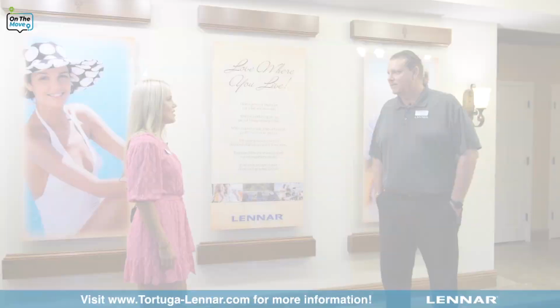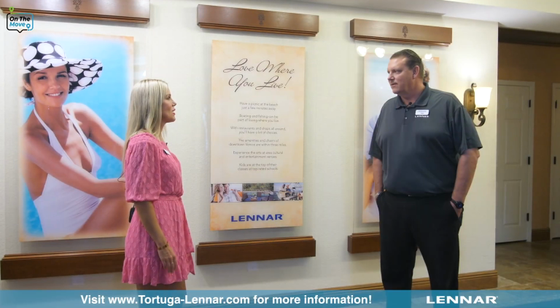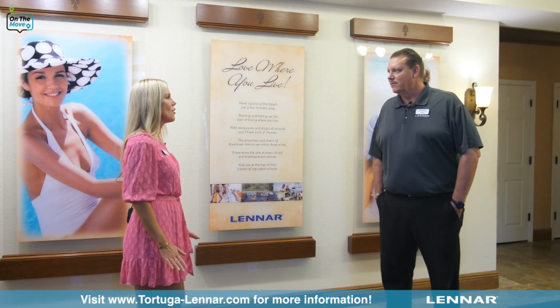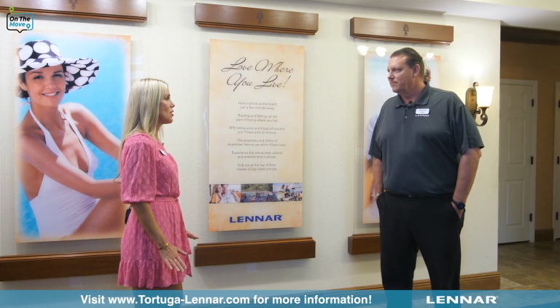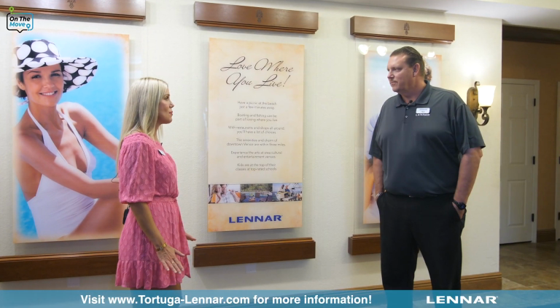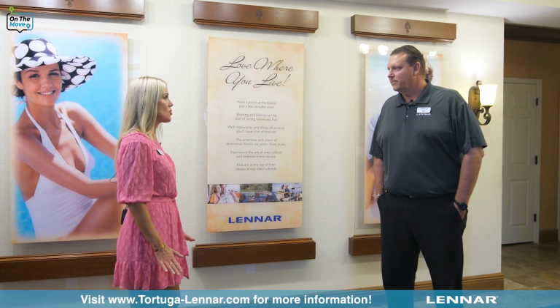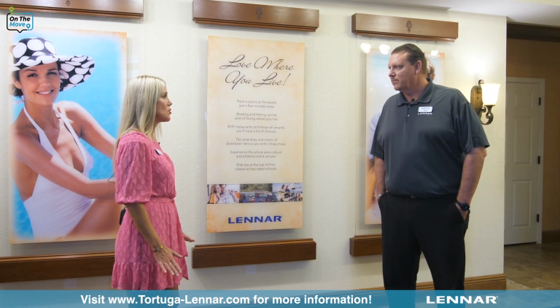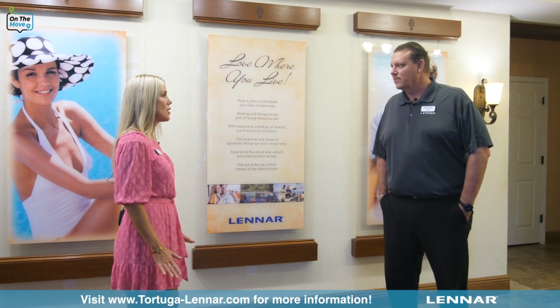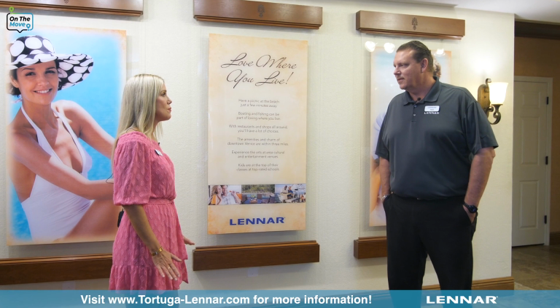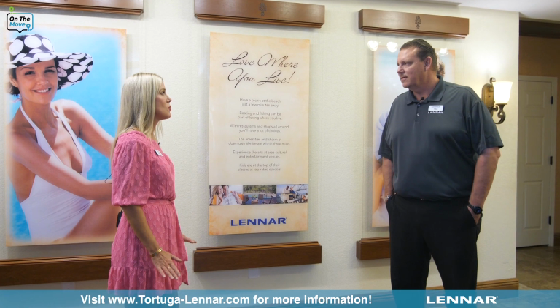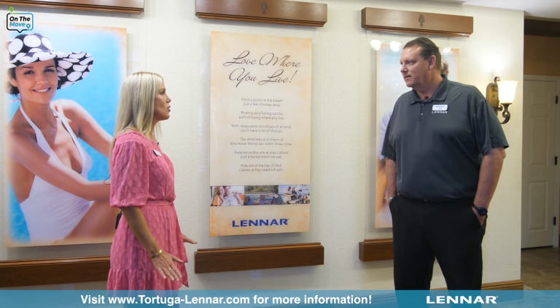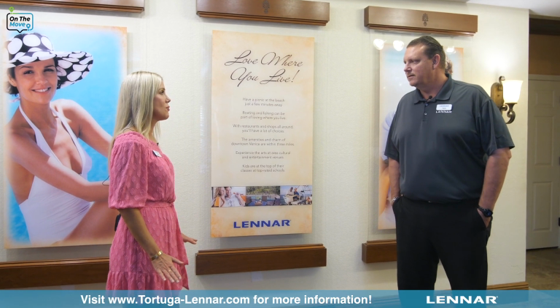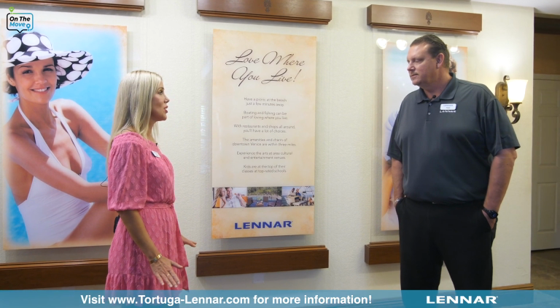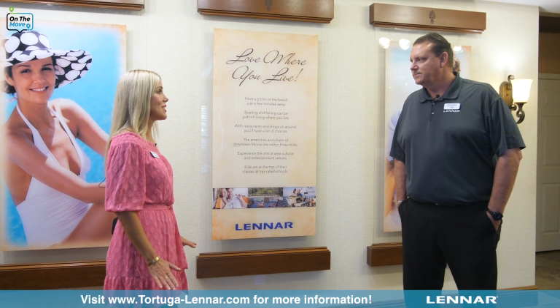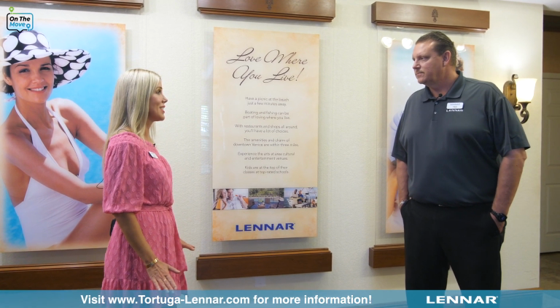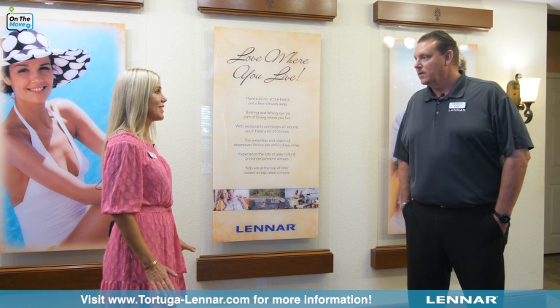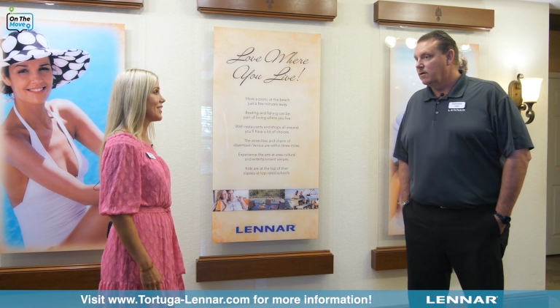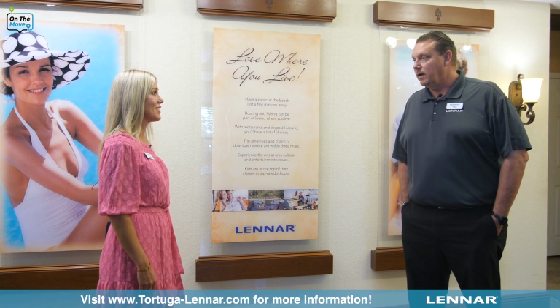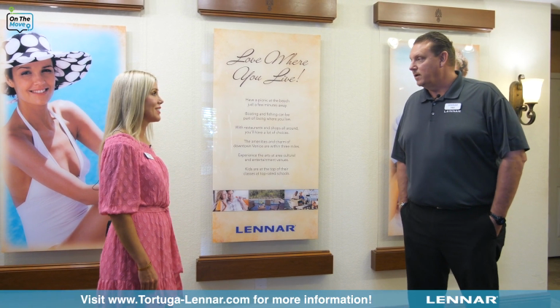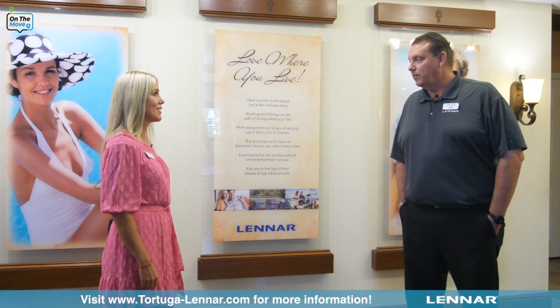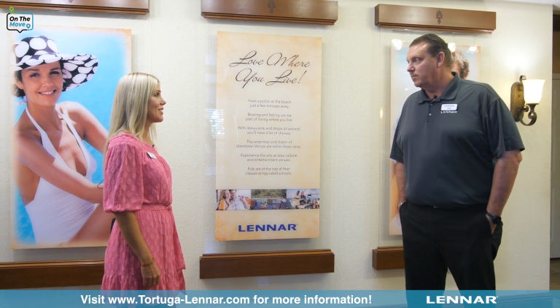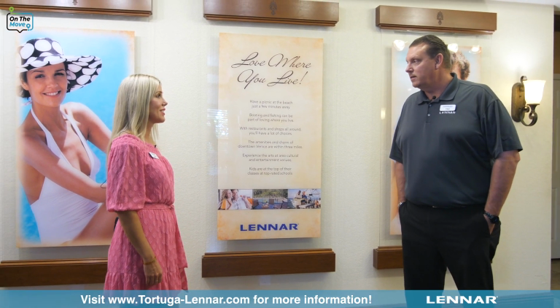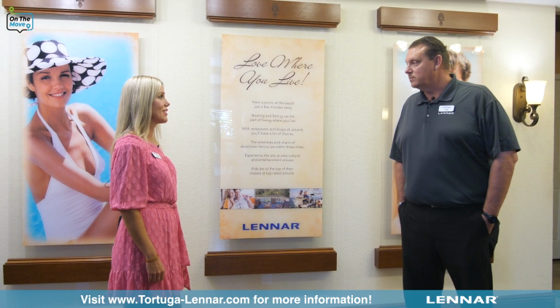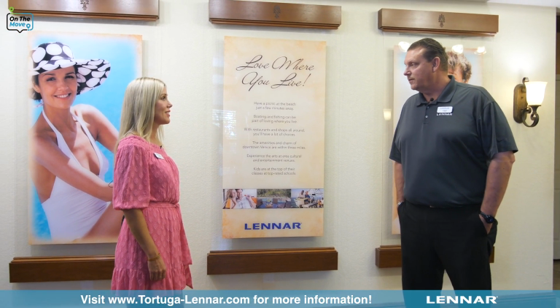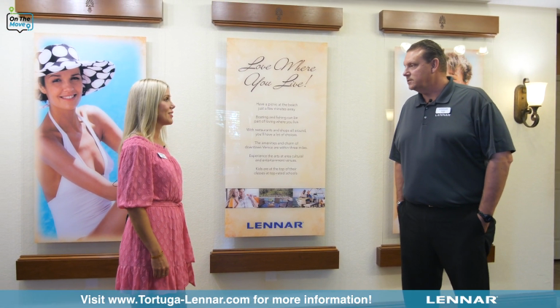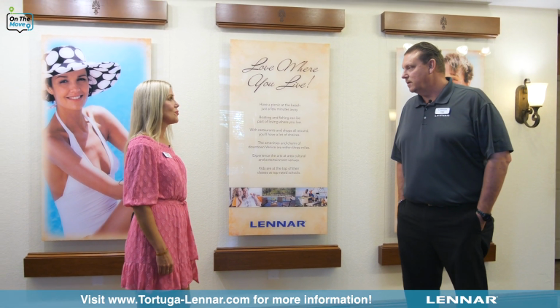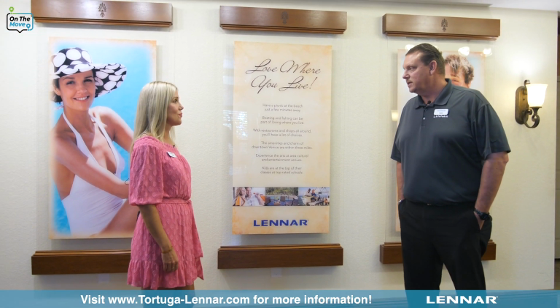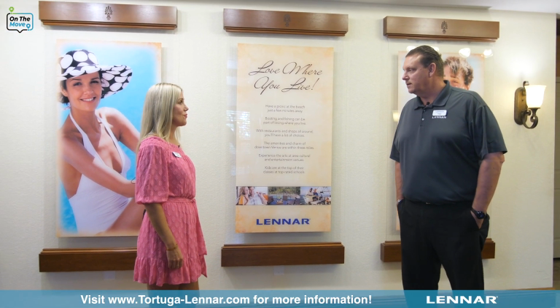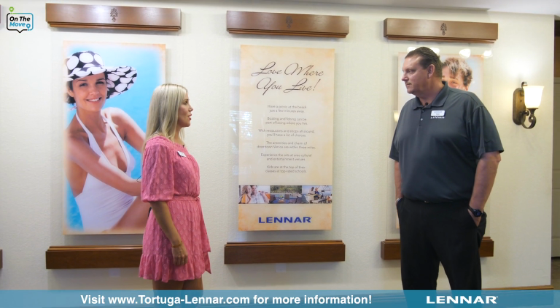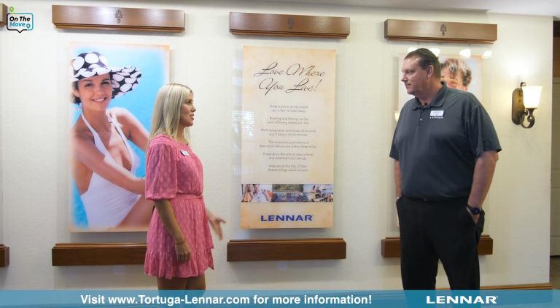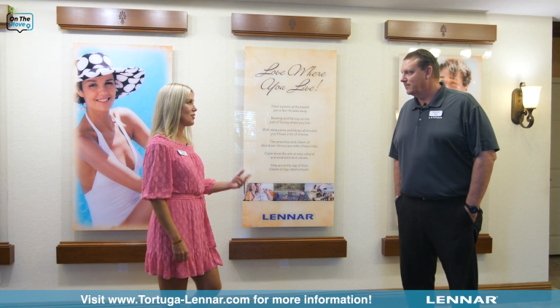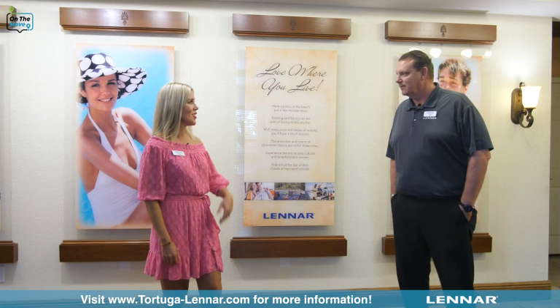I love hearing about Tortuga, but it would be great if we could go see it. Great — we have a brand-new model that's almost finished. I want to go take a look. Awesome, let's go.